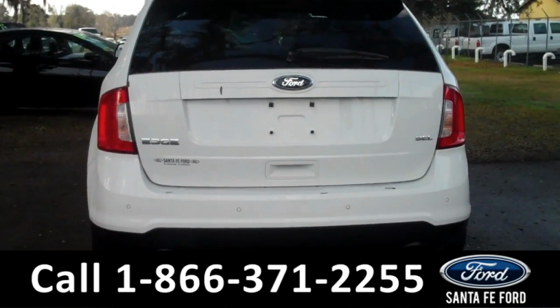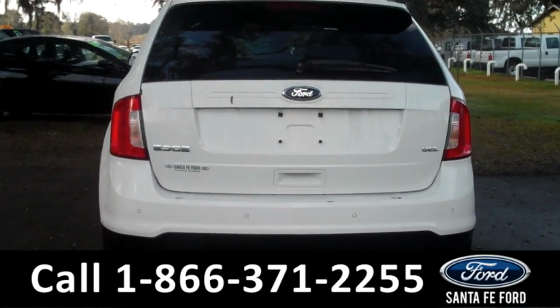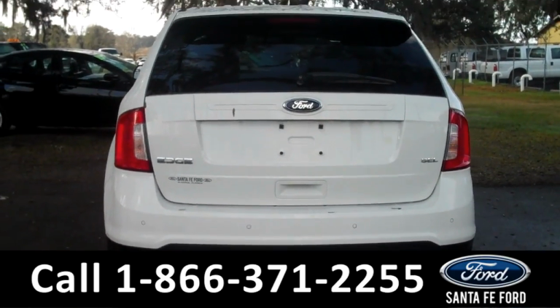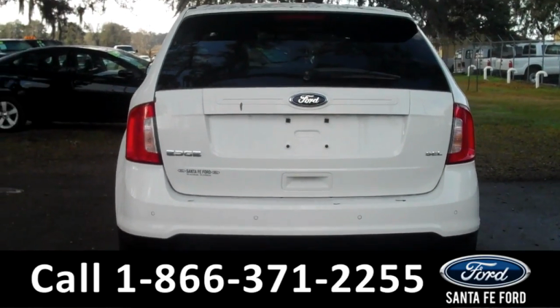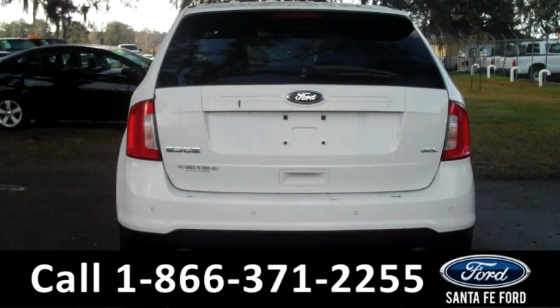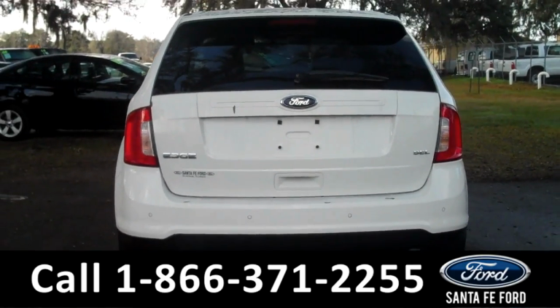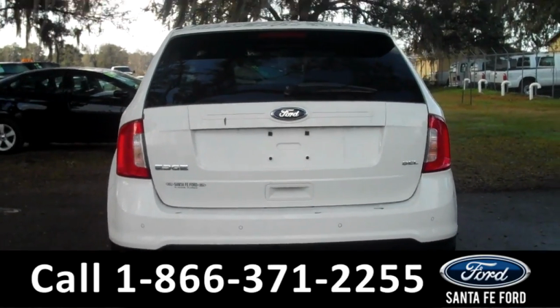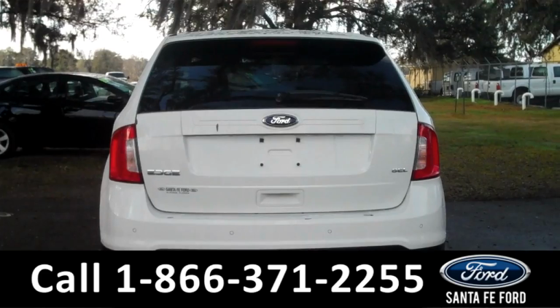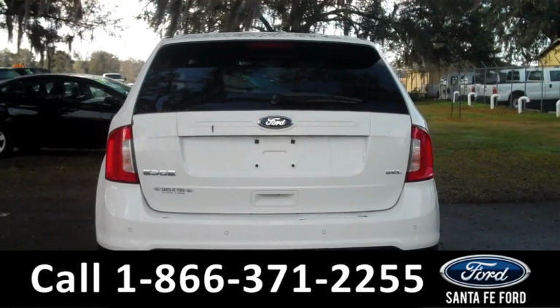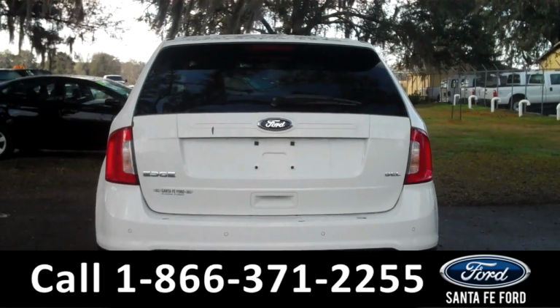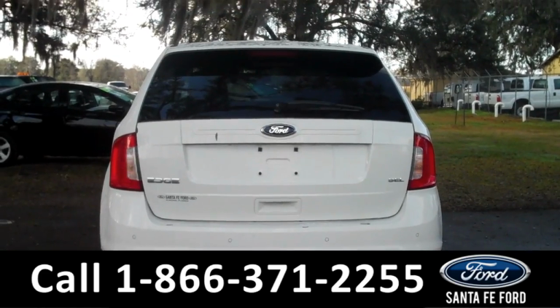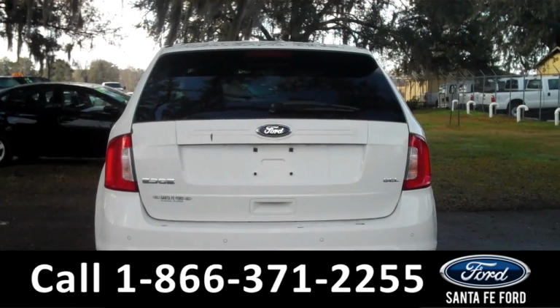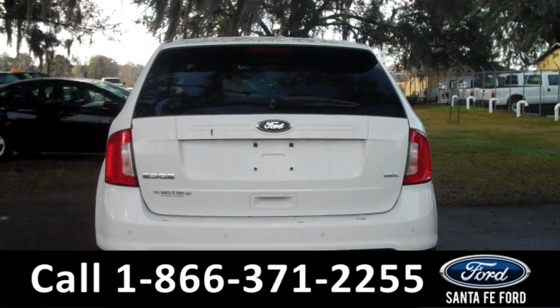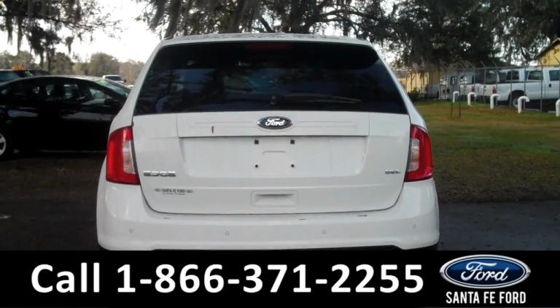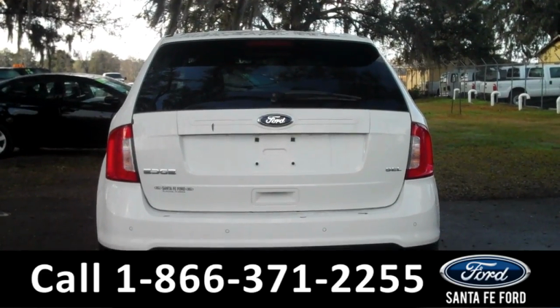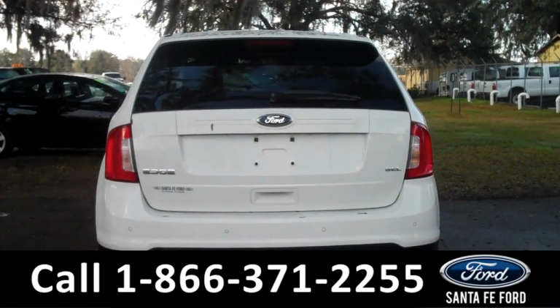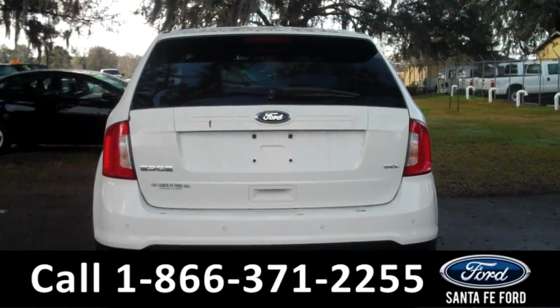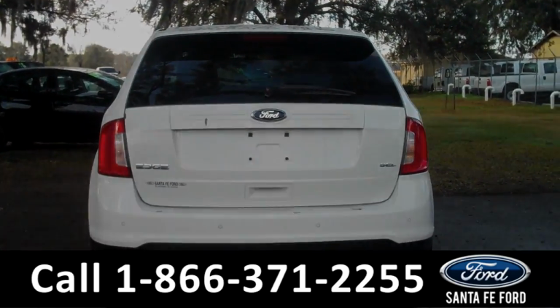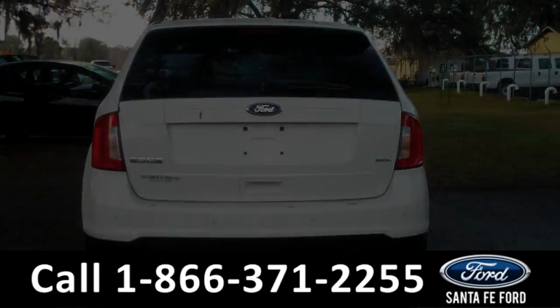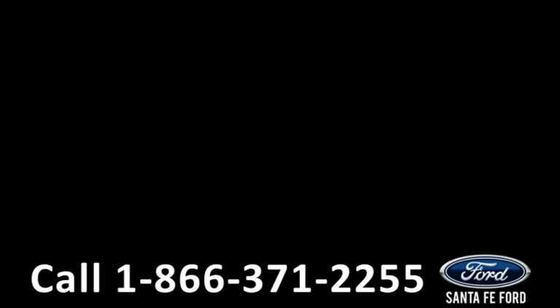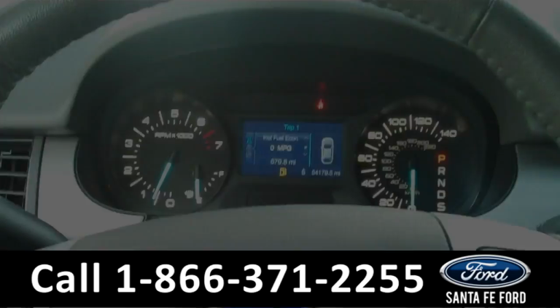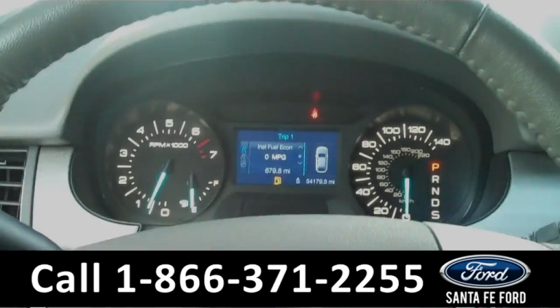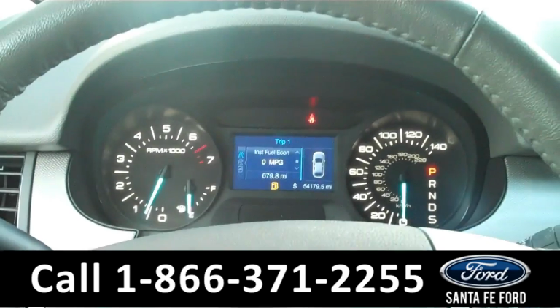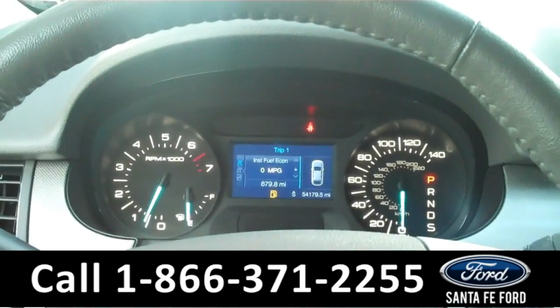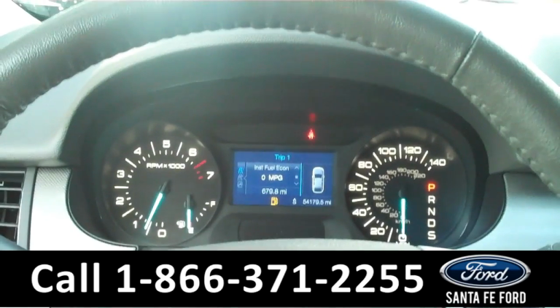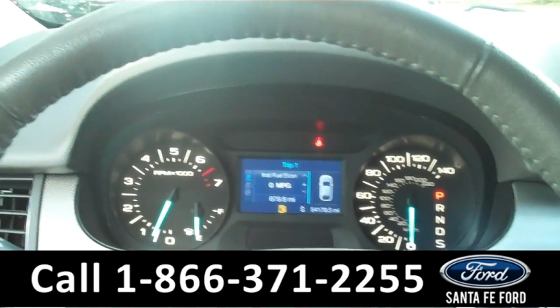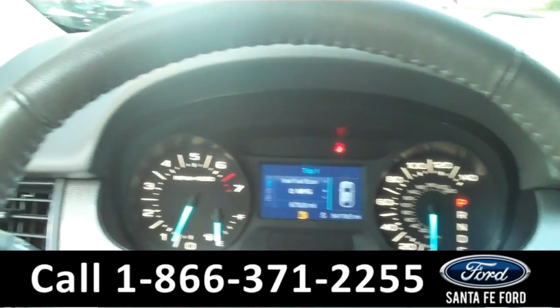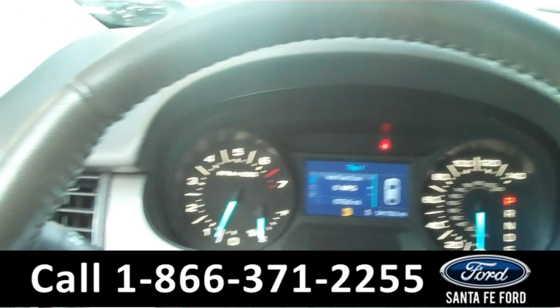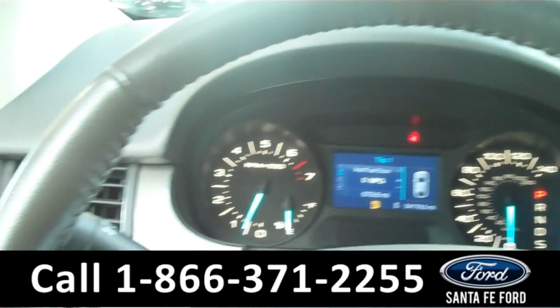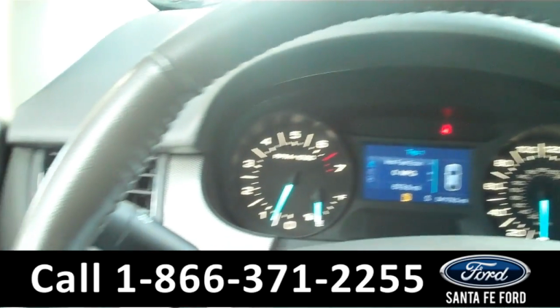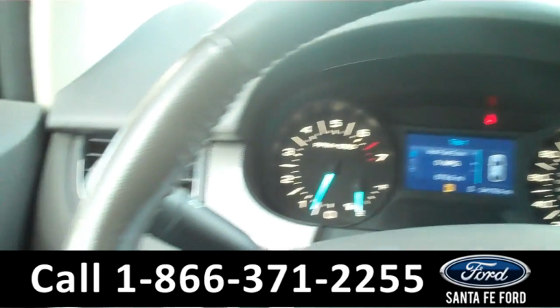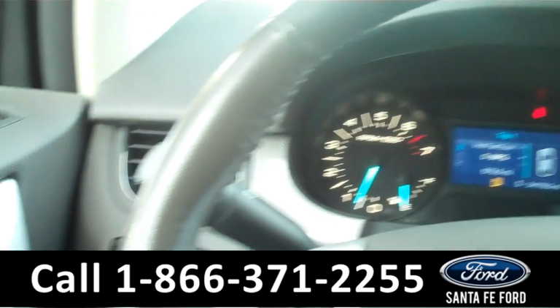For more information visit us online at SantafeFord.com. Now we're going to take a minute to look inside.